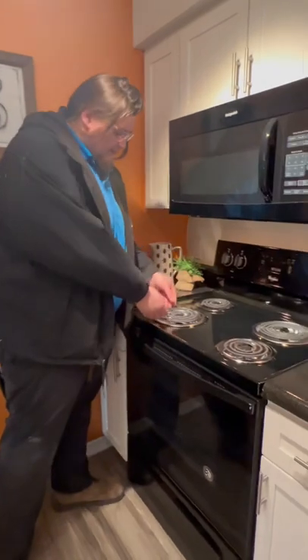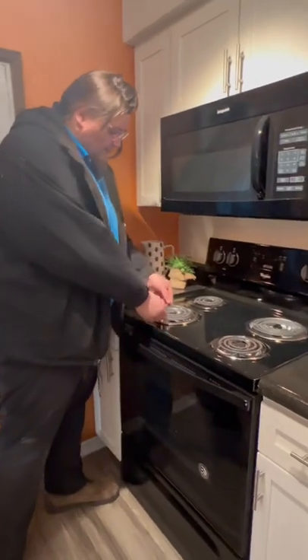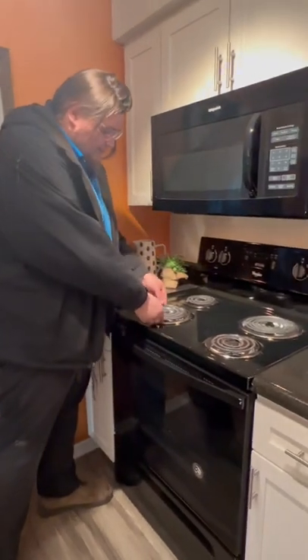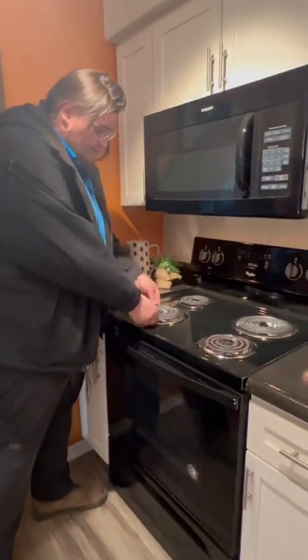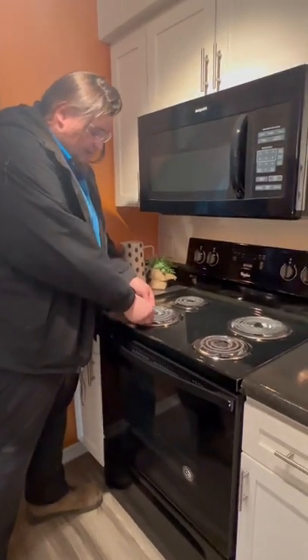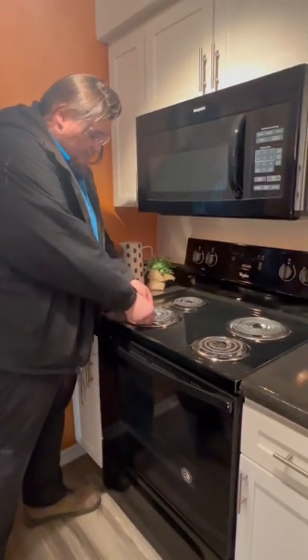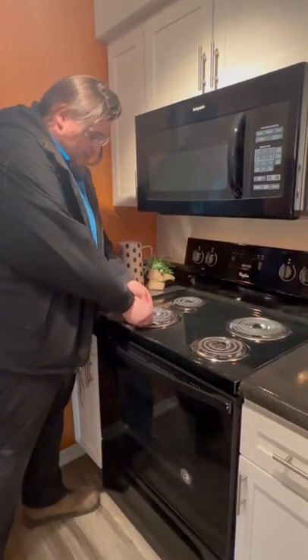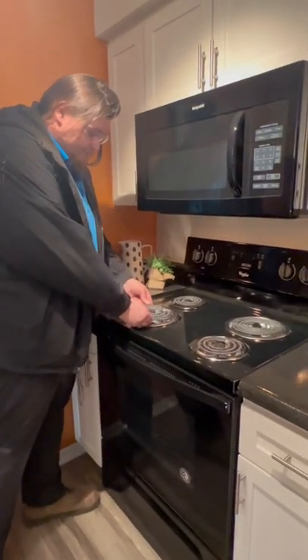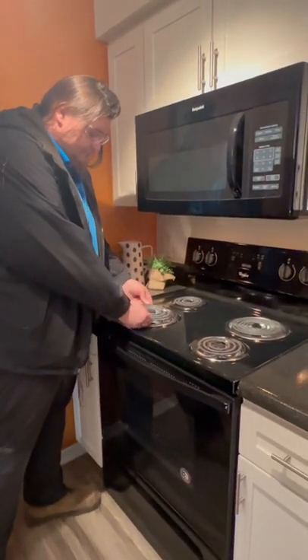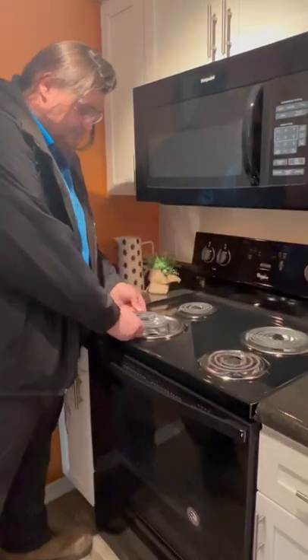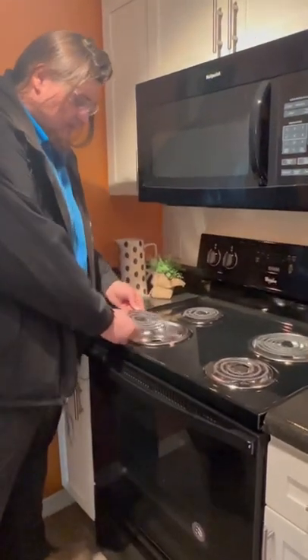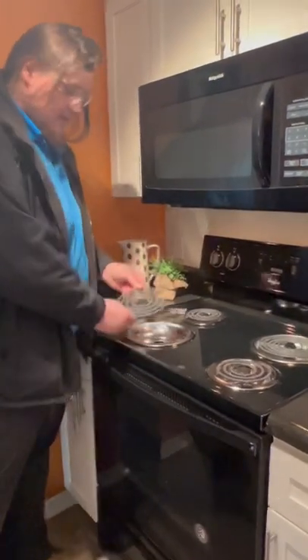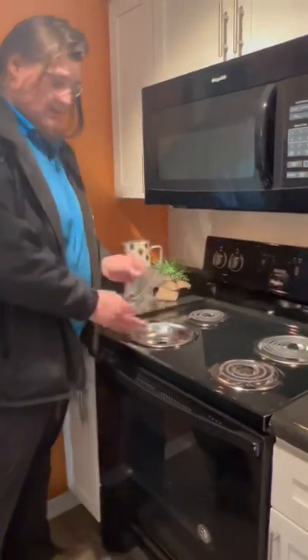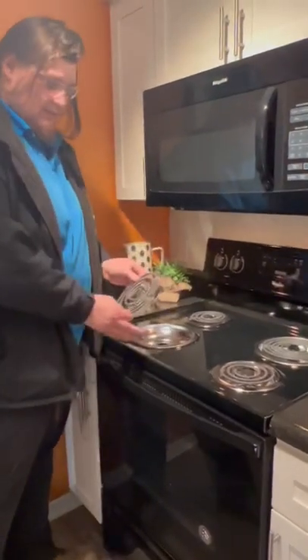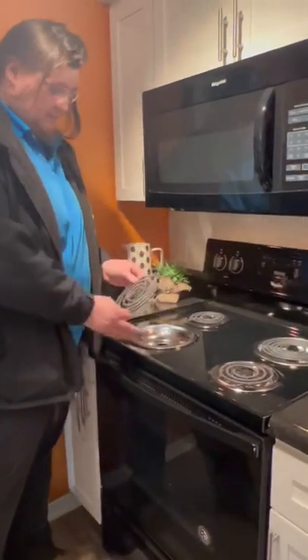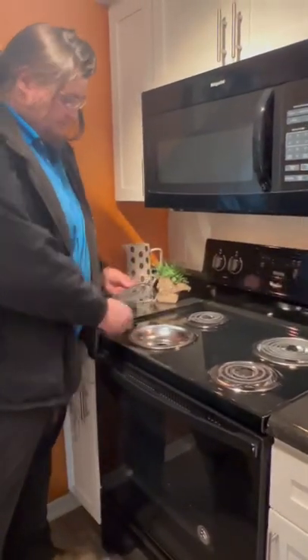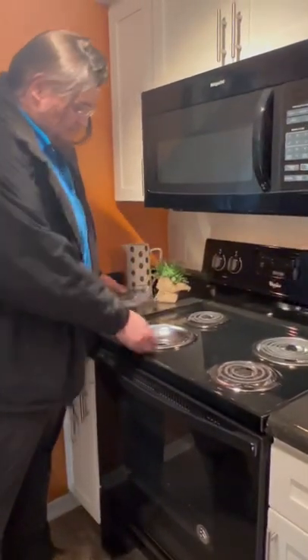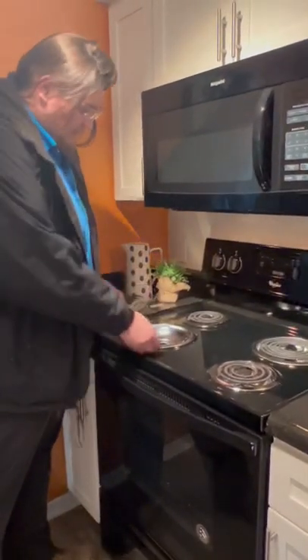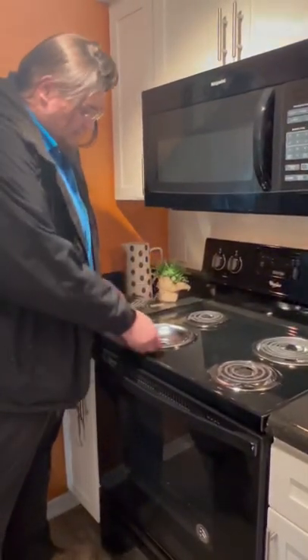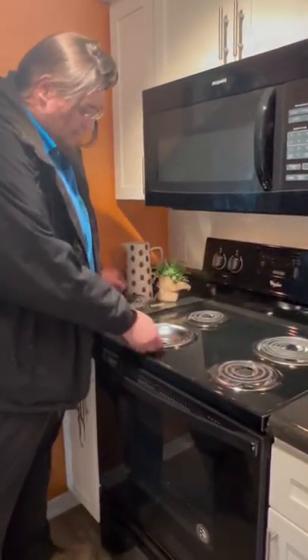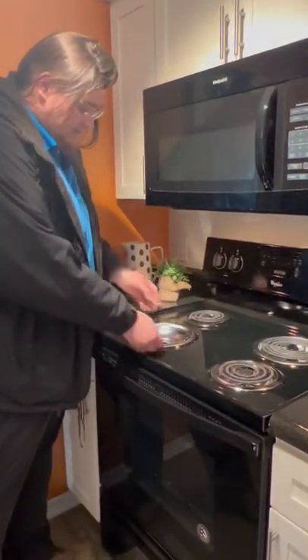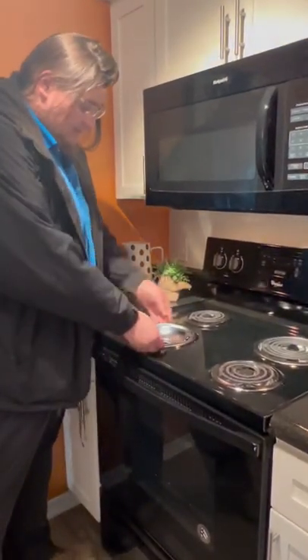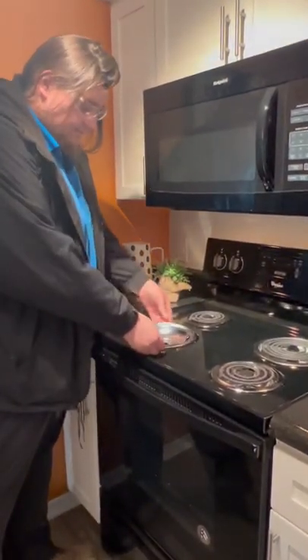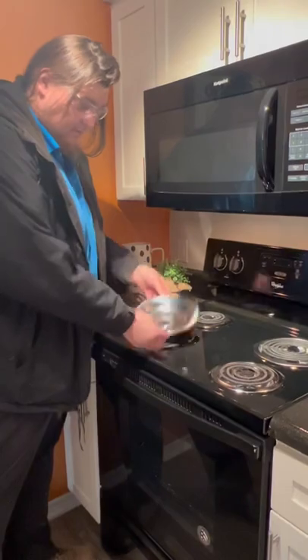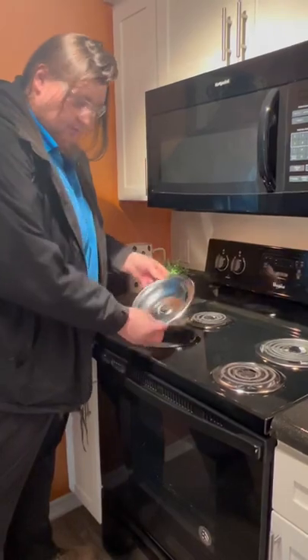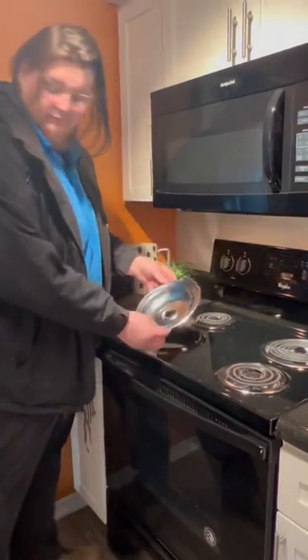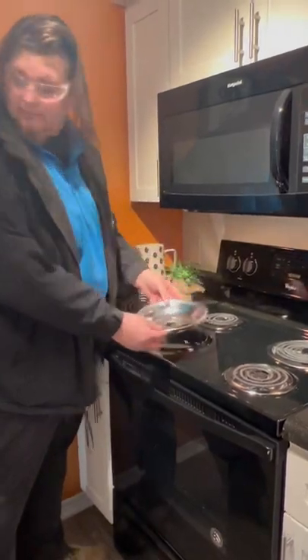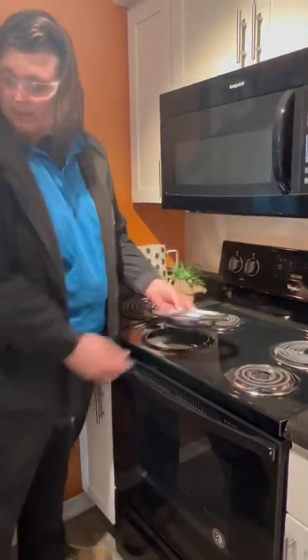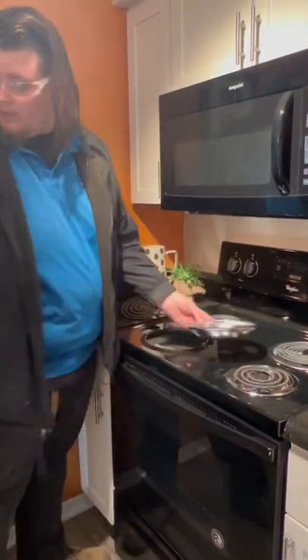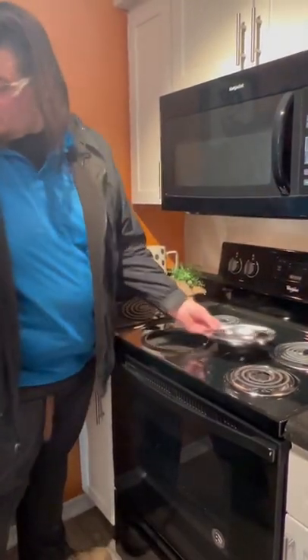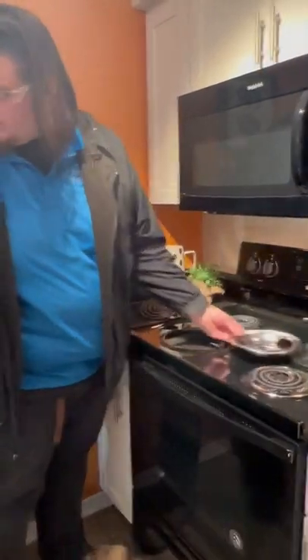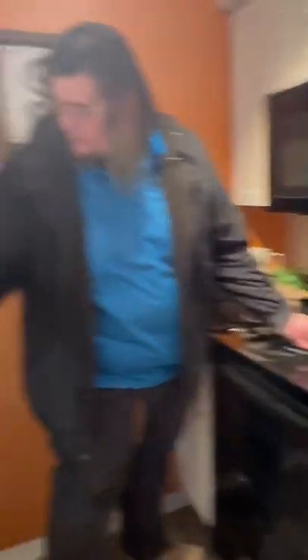First off, take off the burner, take the drip pans off — the old one — then get your new one.